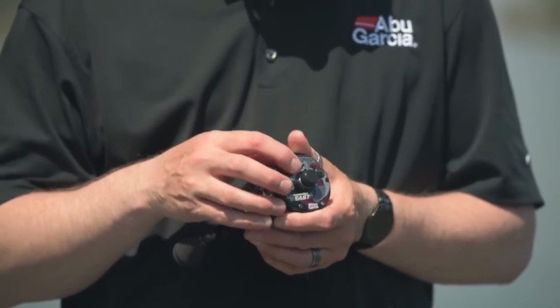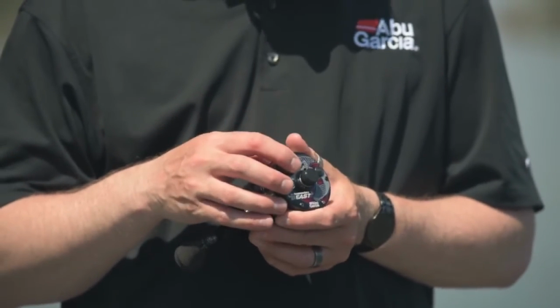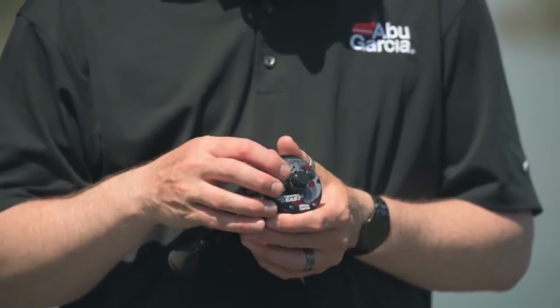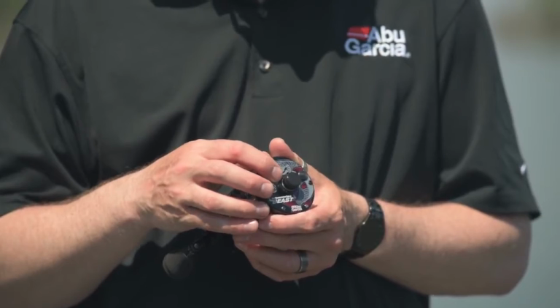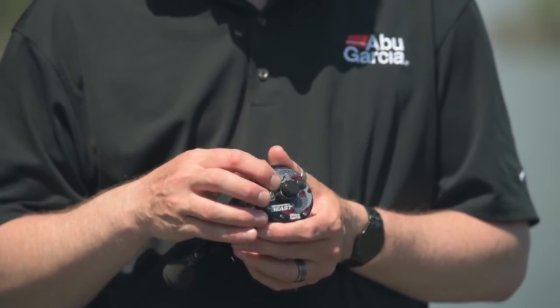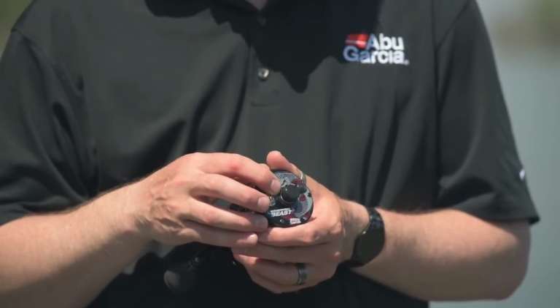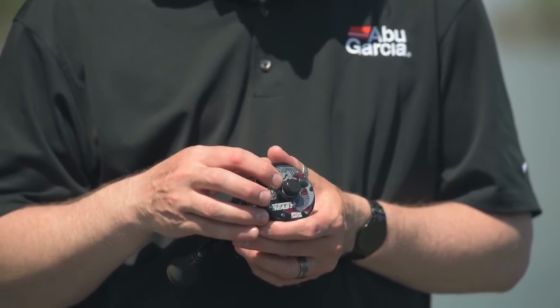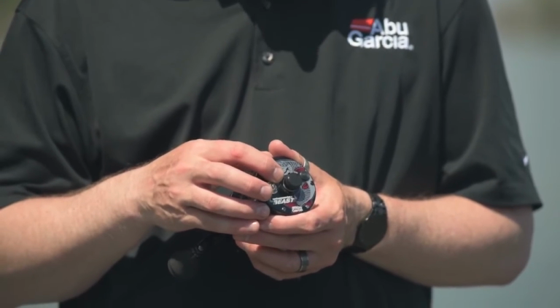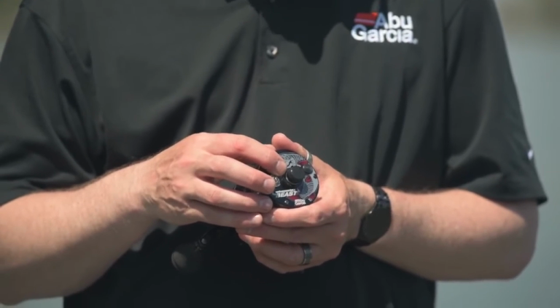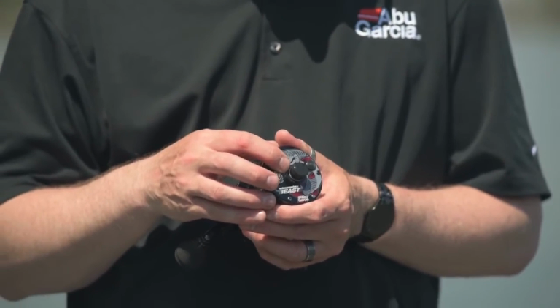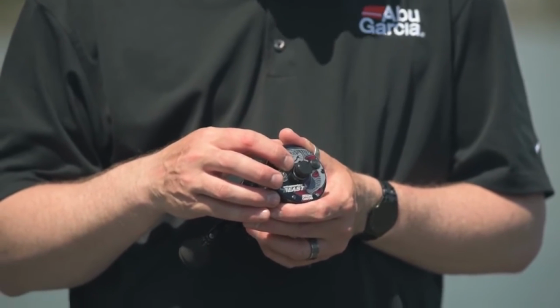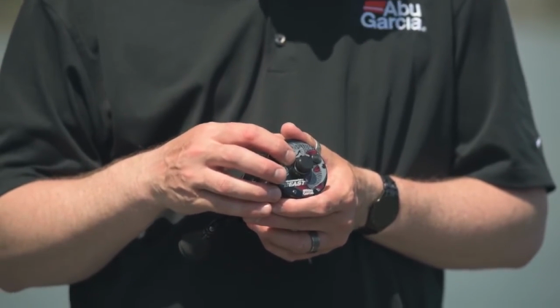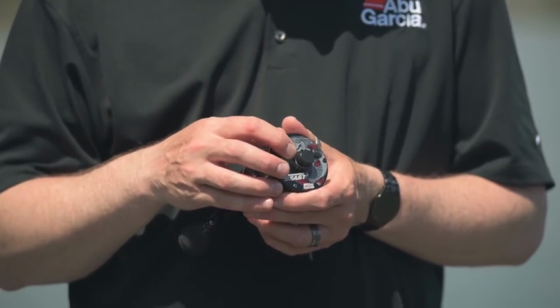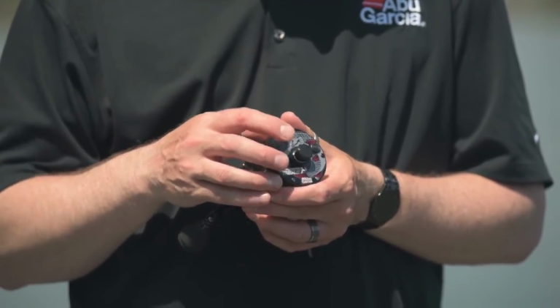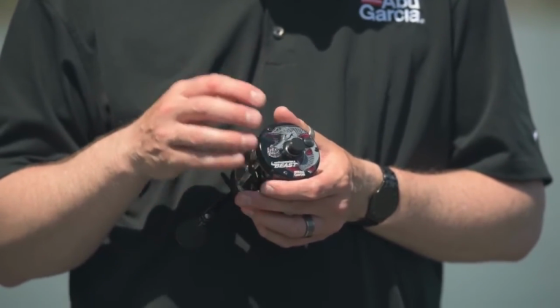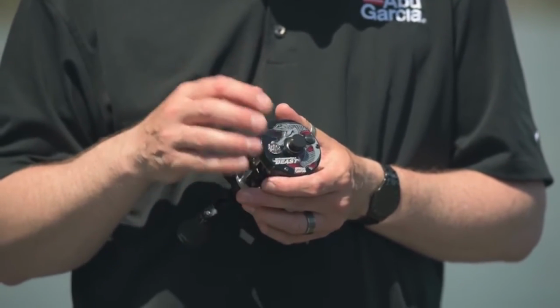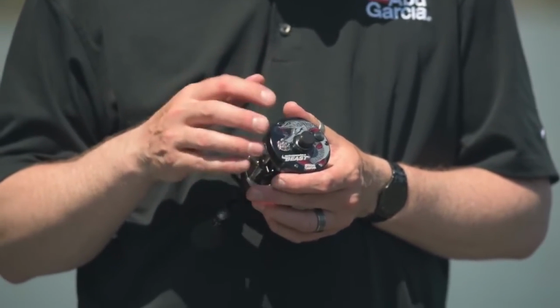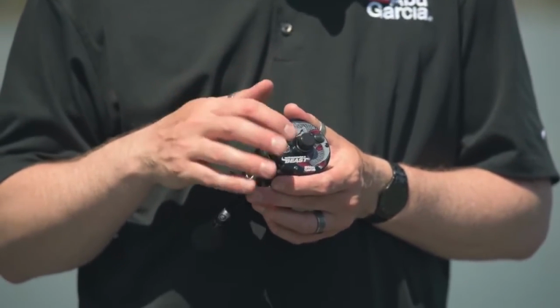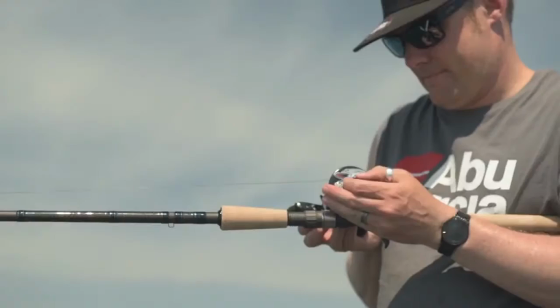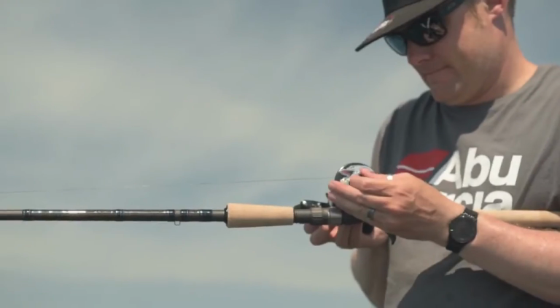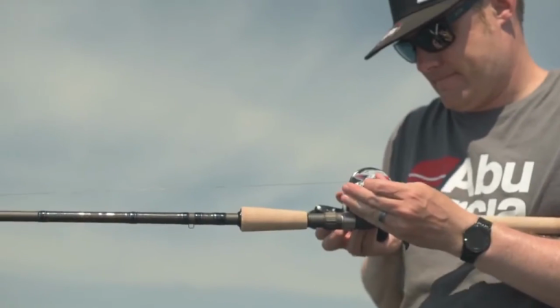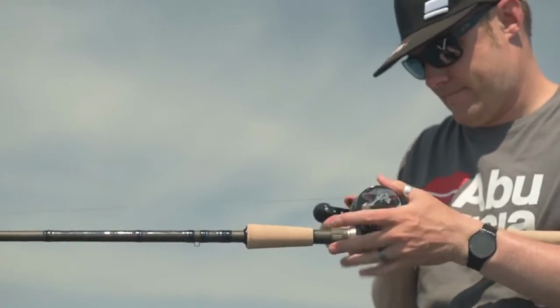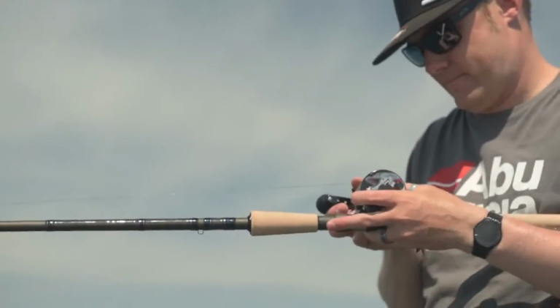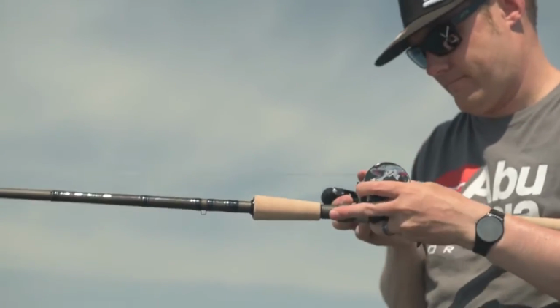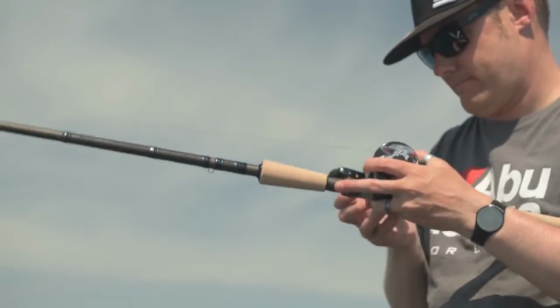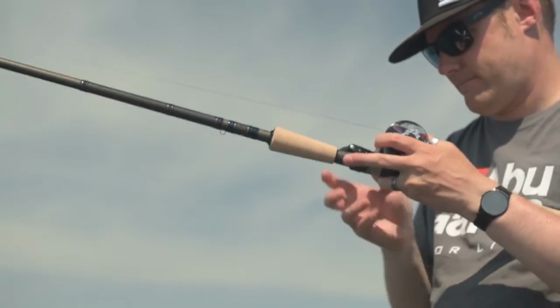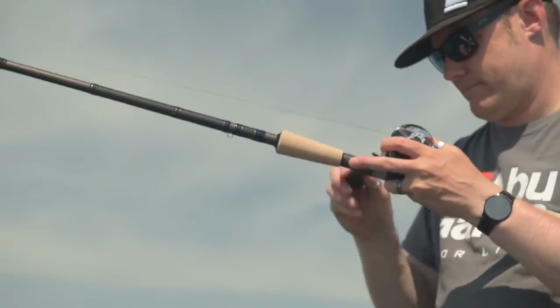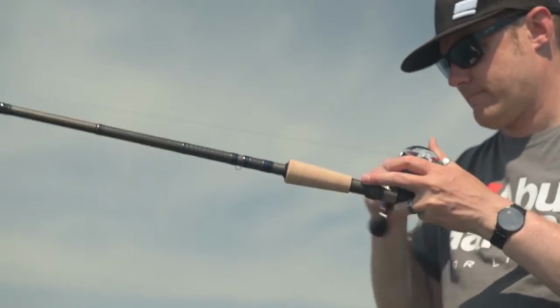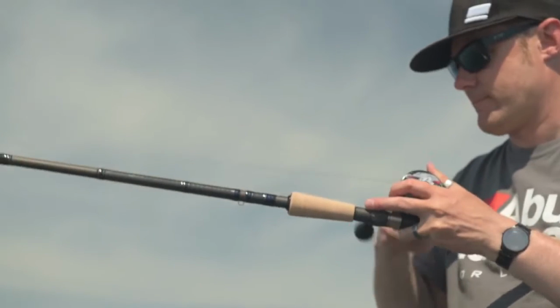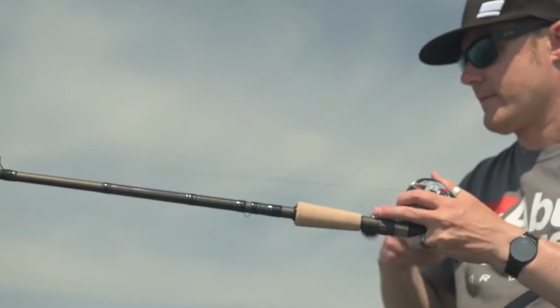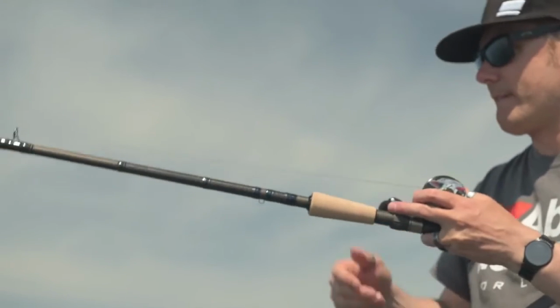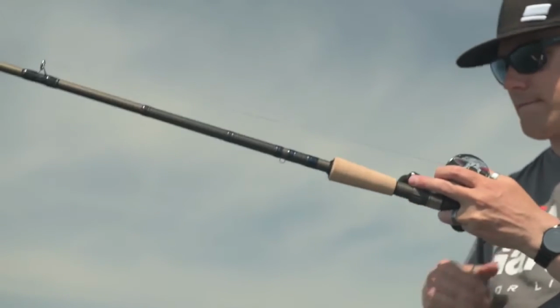To control the cast, it features our 4-pin centrifugal brake, and you can adjust these so you can really control the bait in flight.